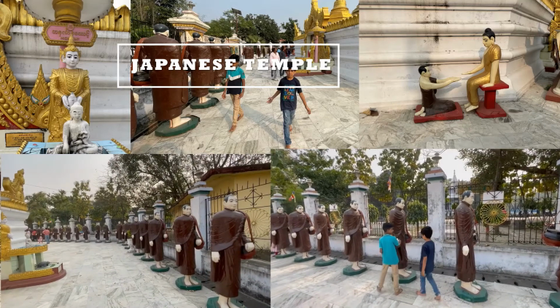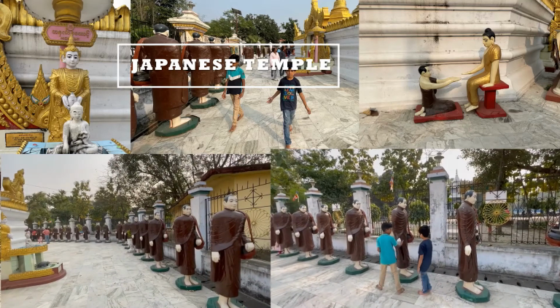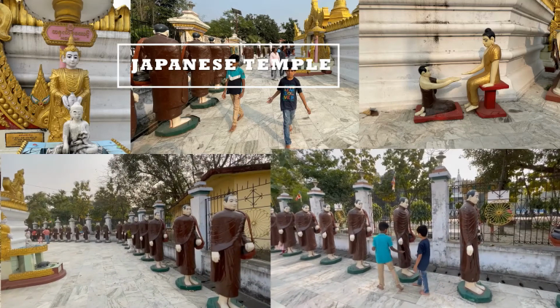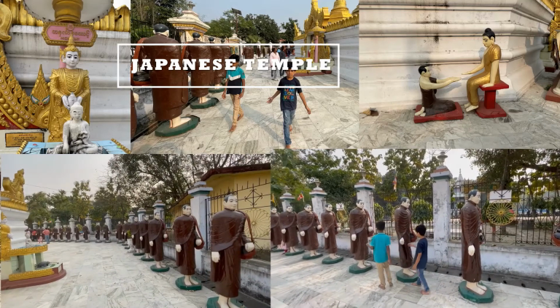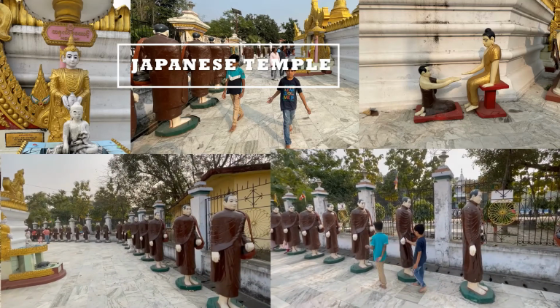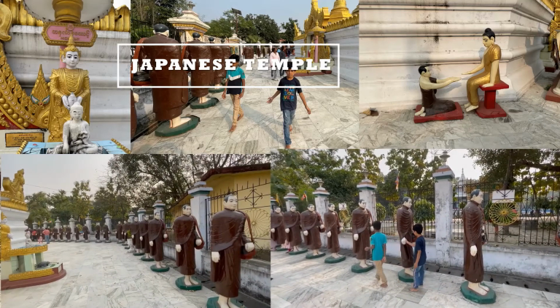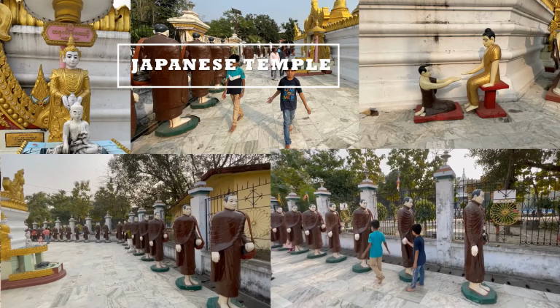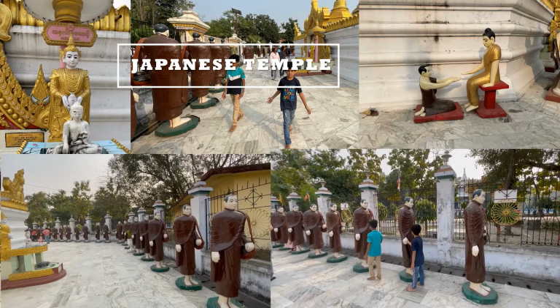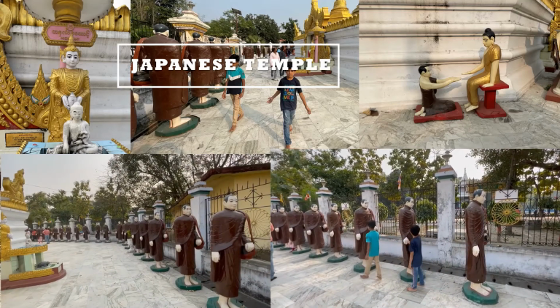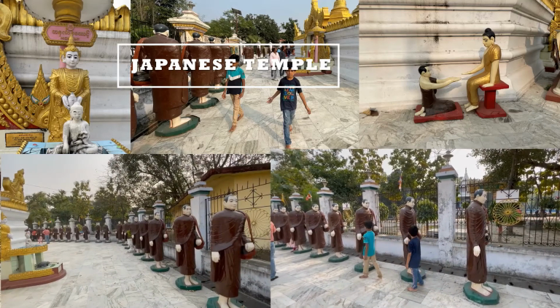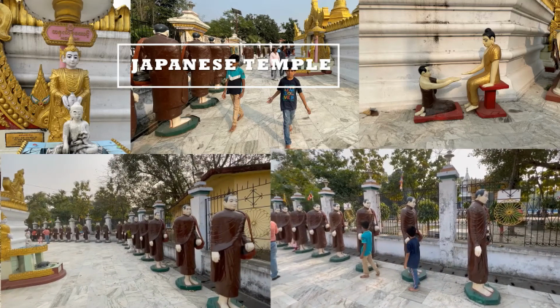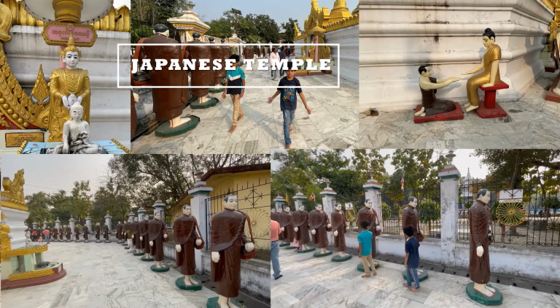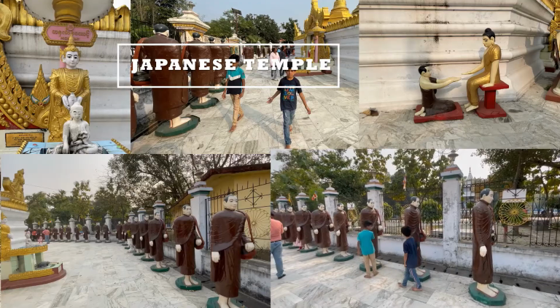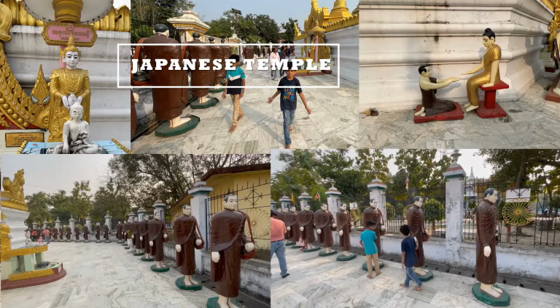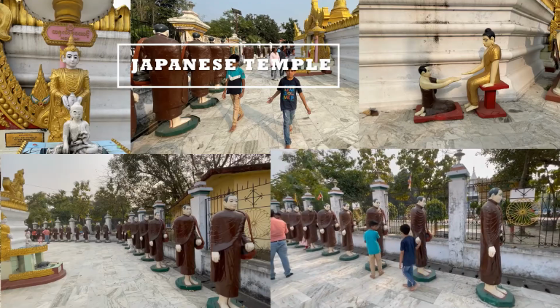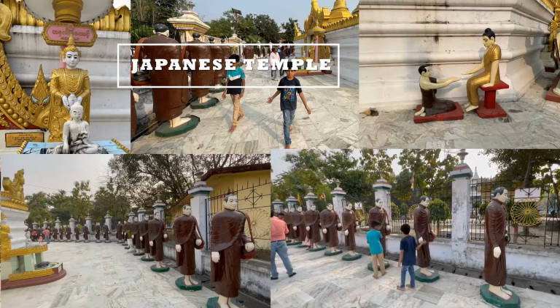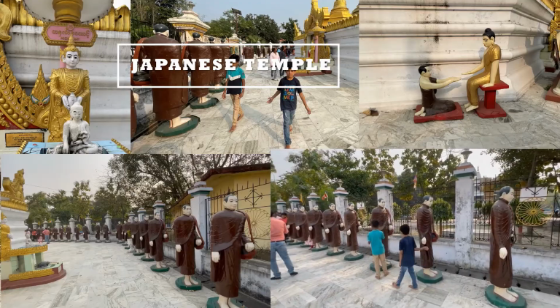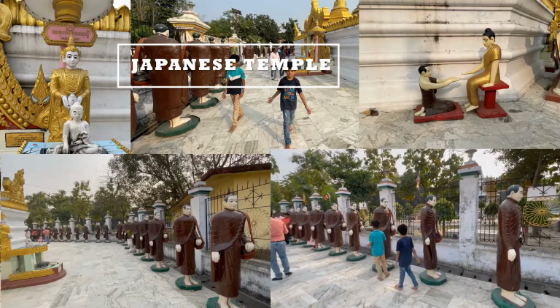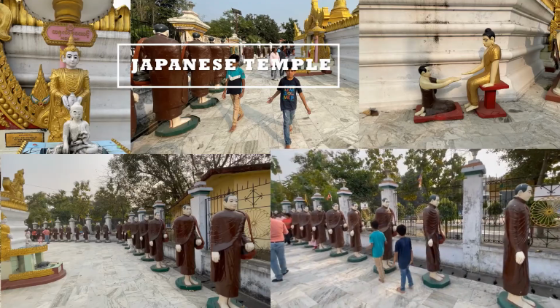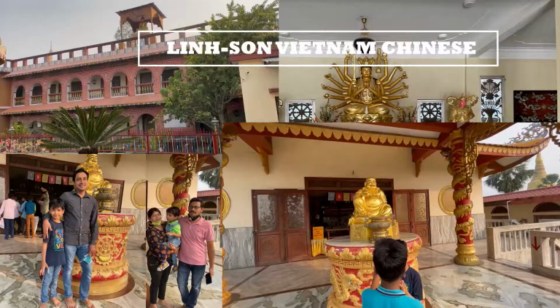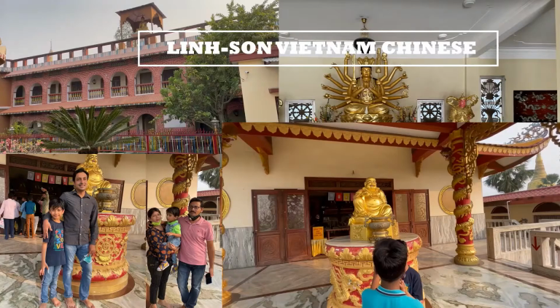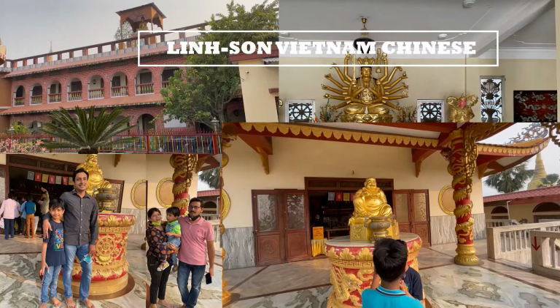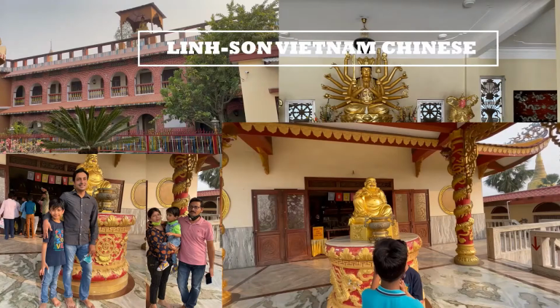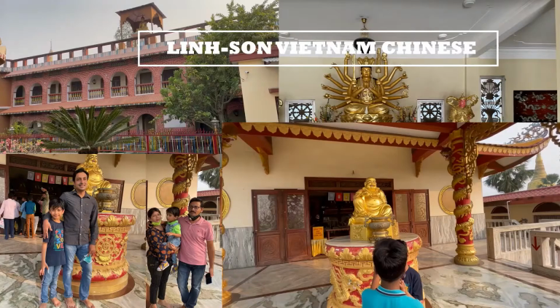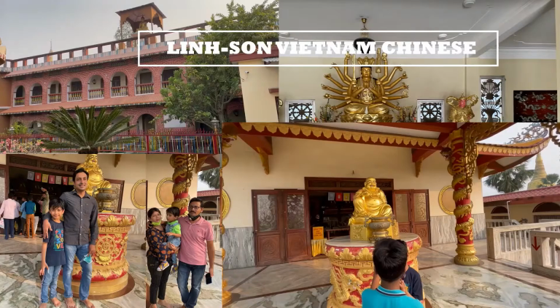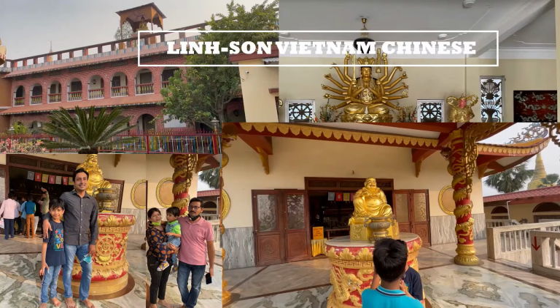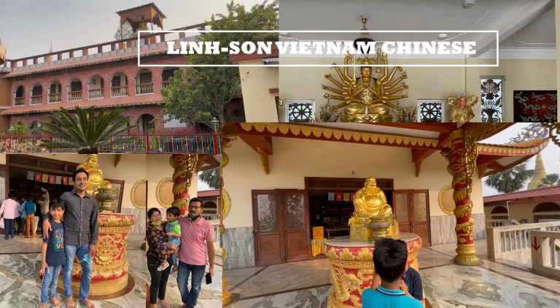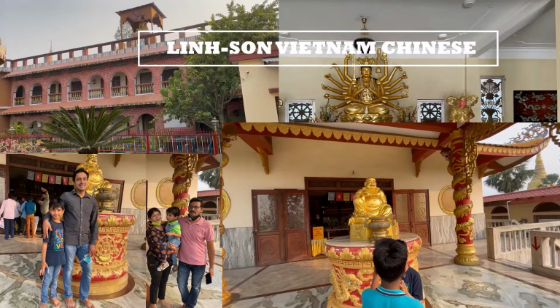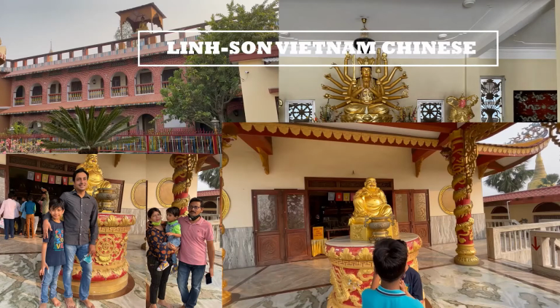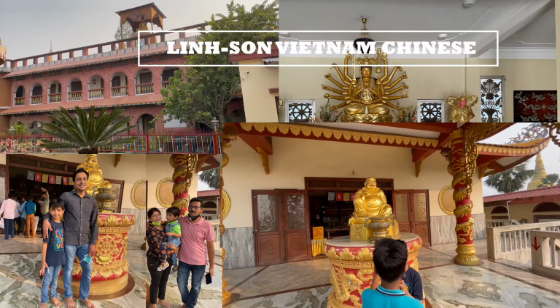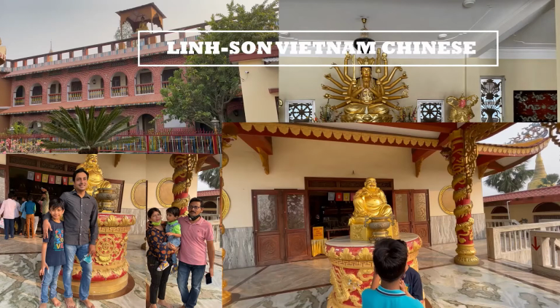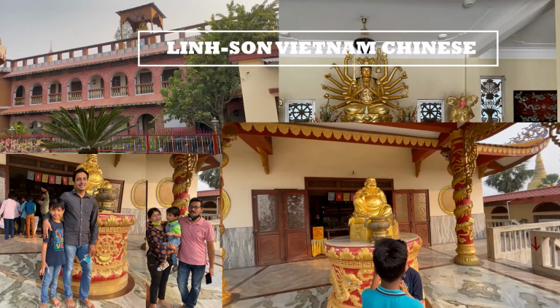This is the New York City Temple. Let's have a walk around the temple.